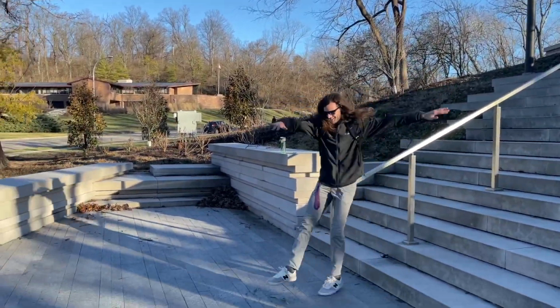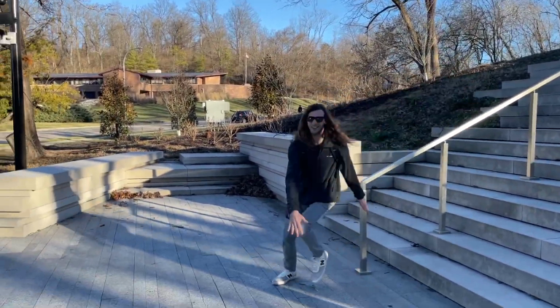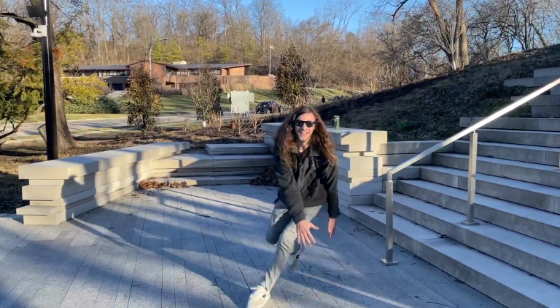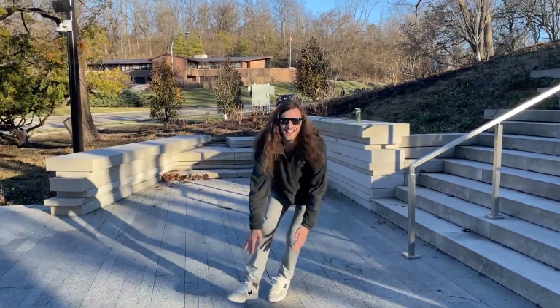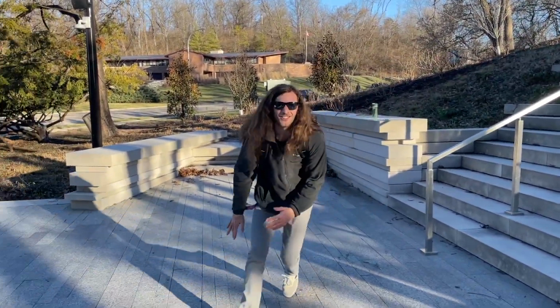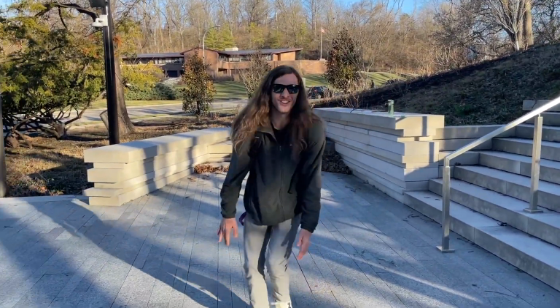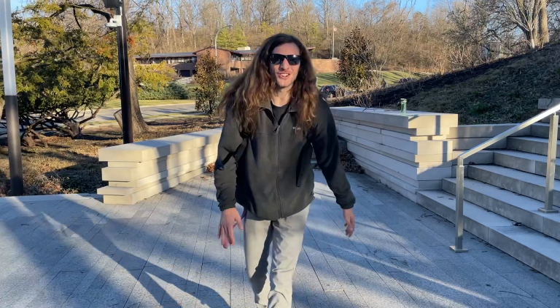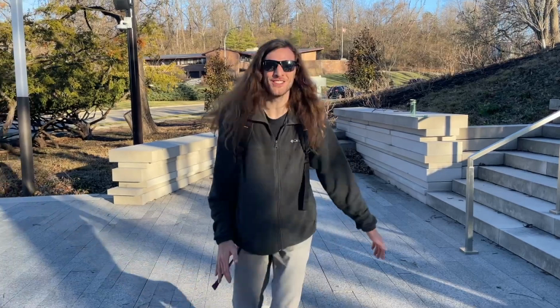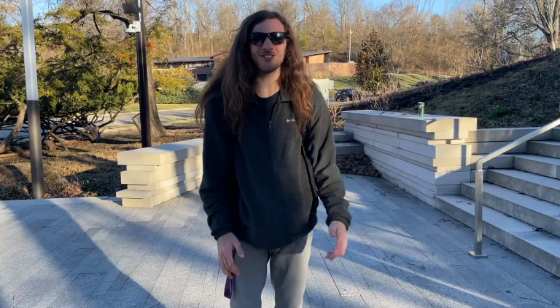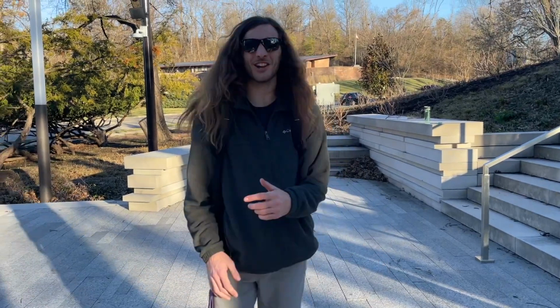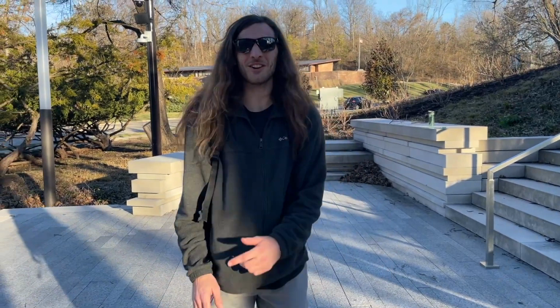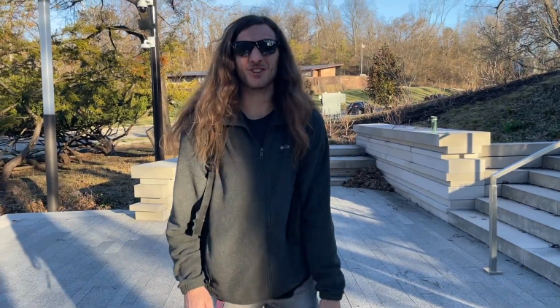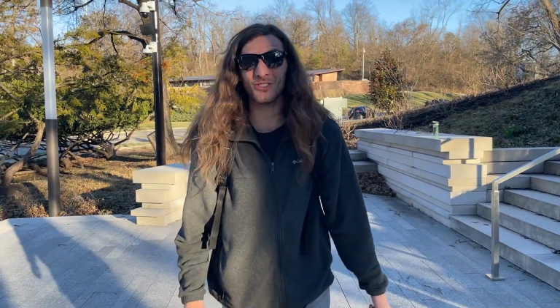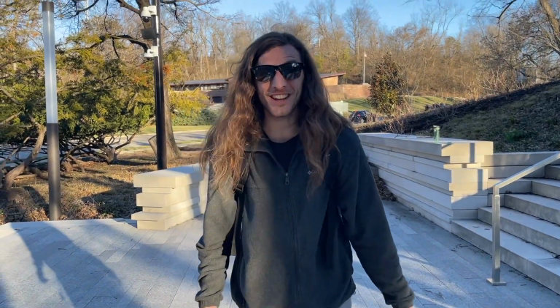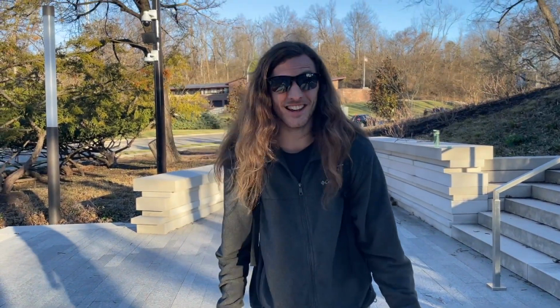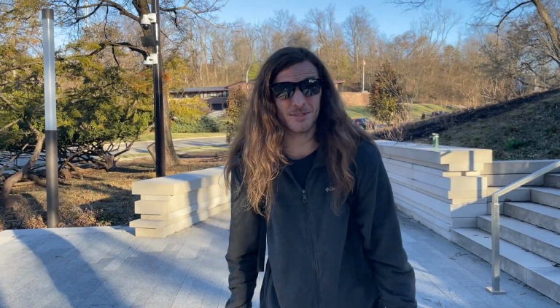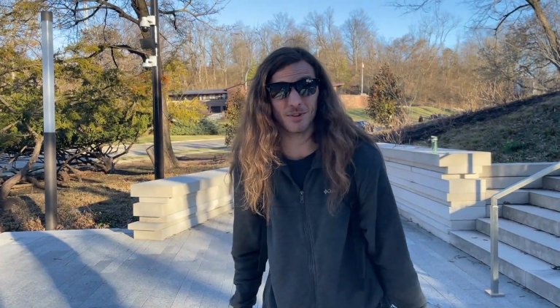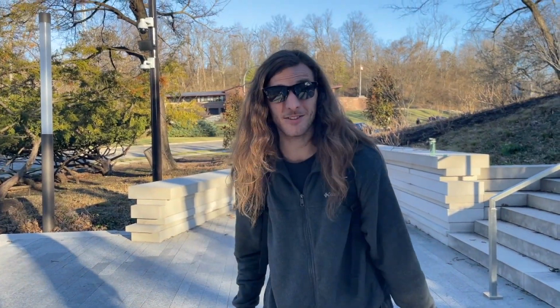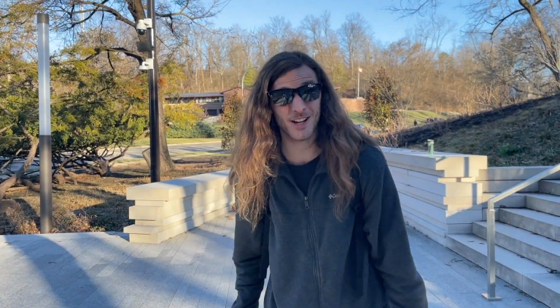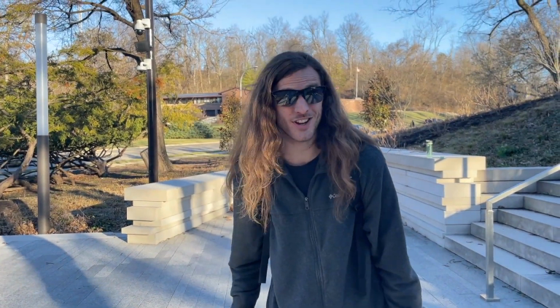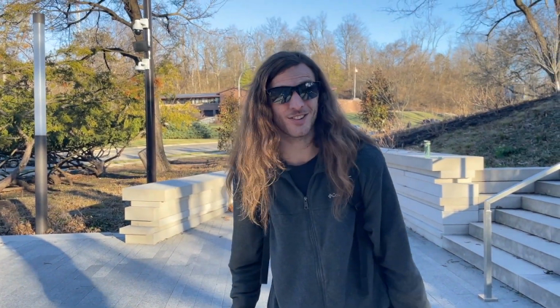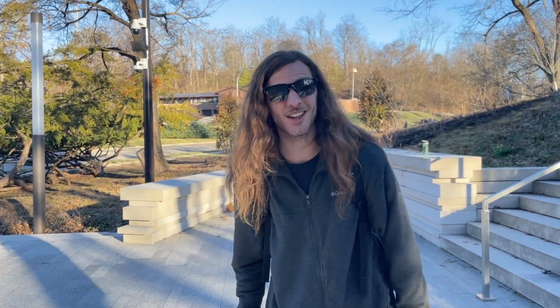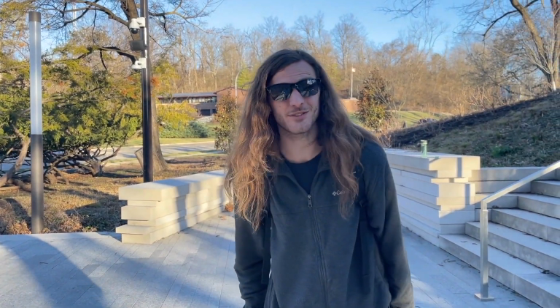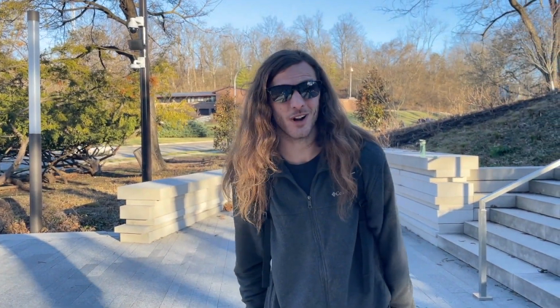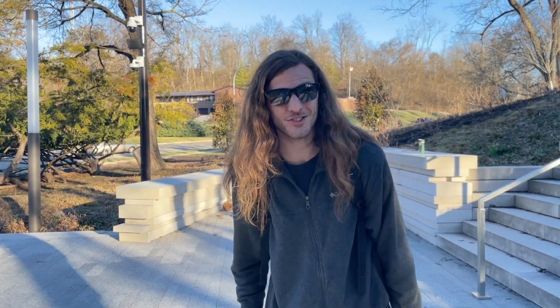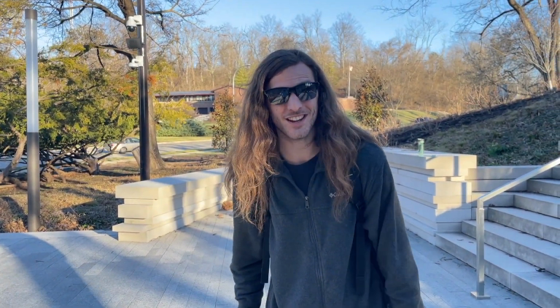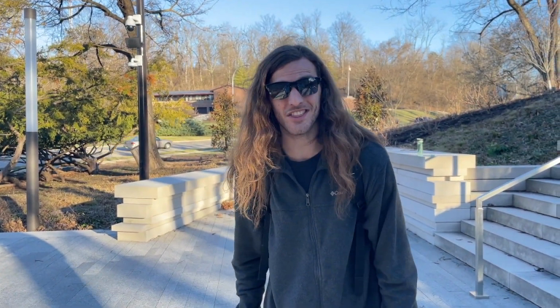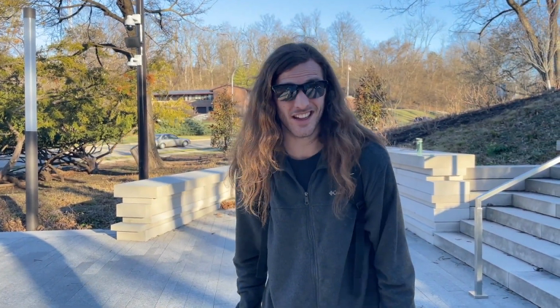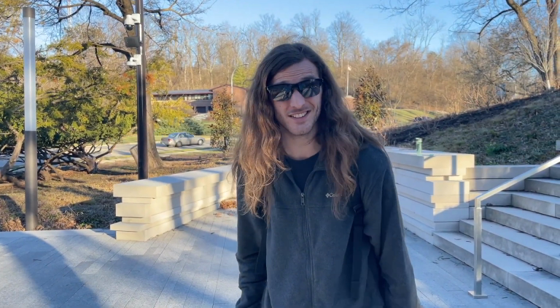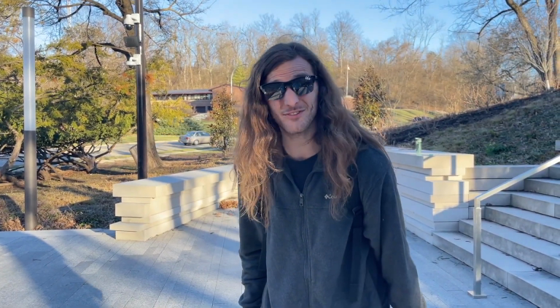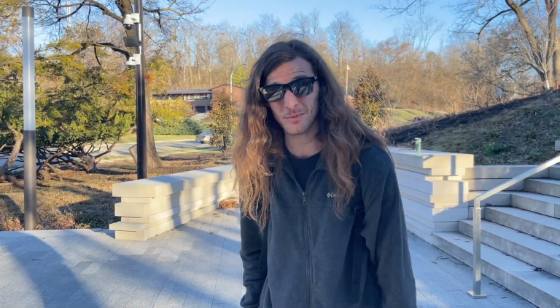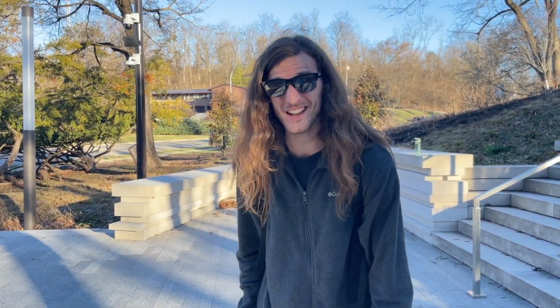If you enjoyed this video make sure you like it and subscribe to my channel. Thanks for watching and thanks for playing.